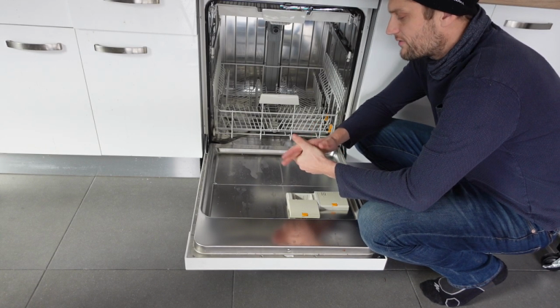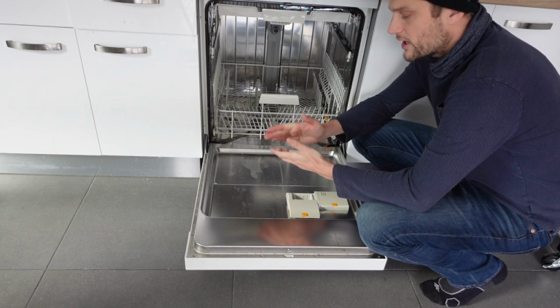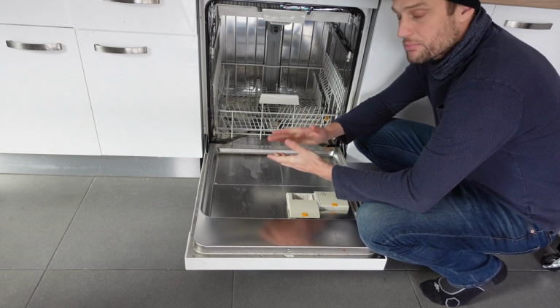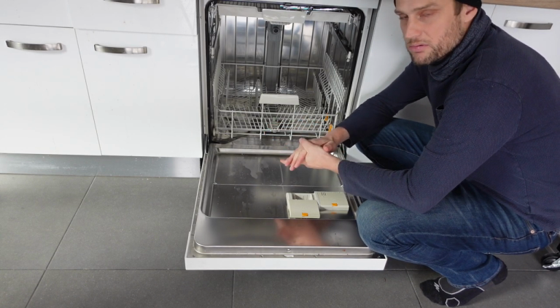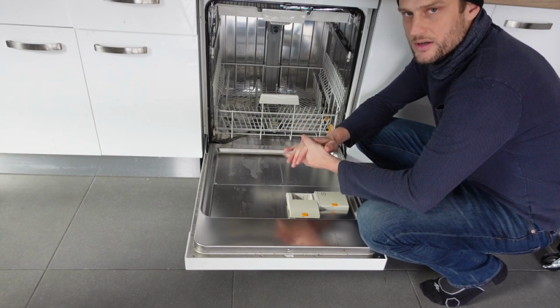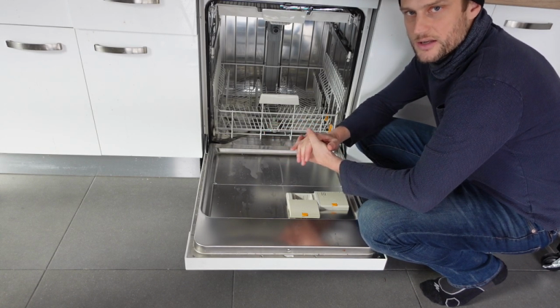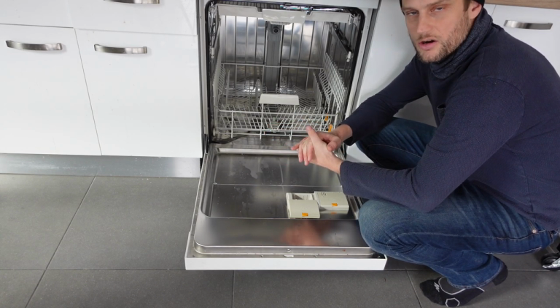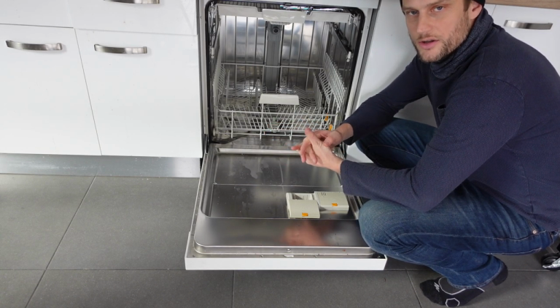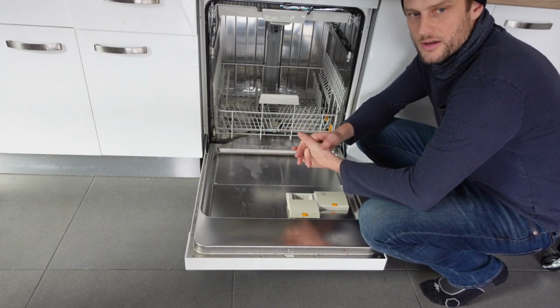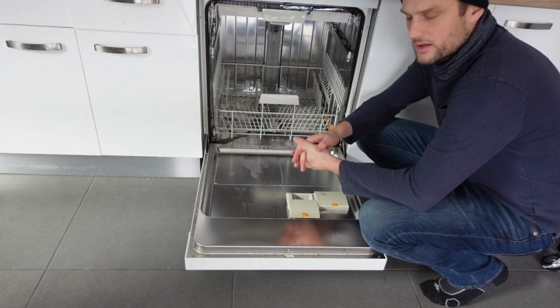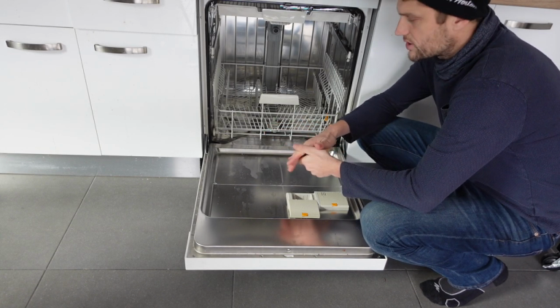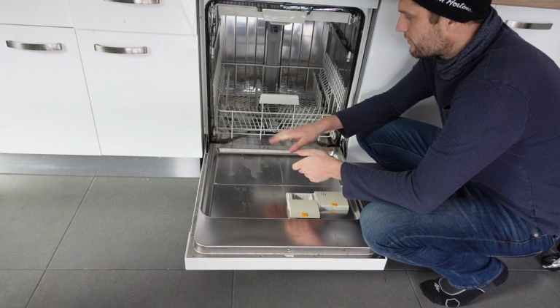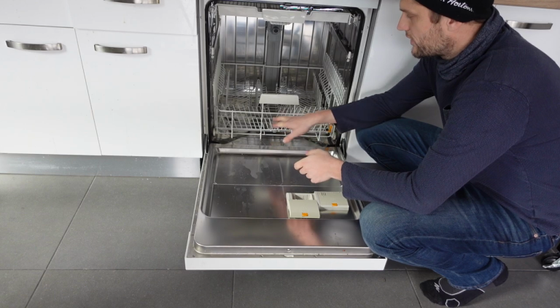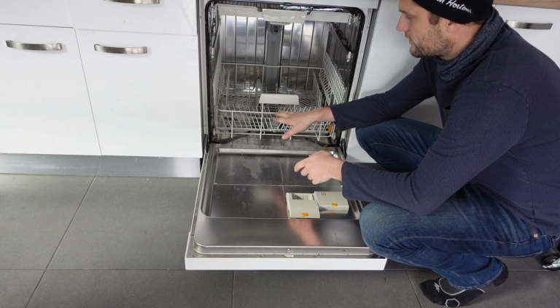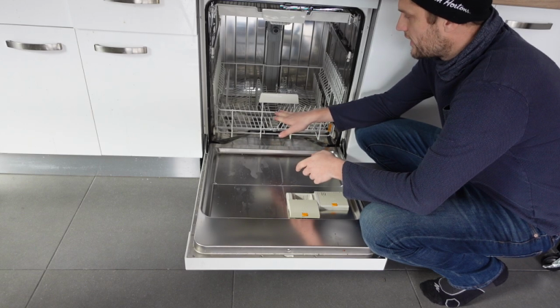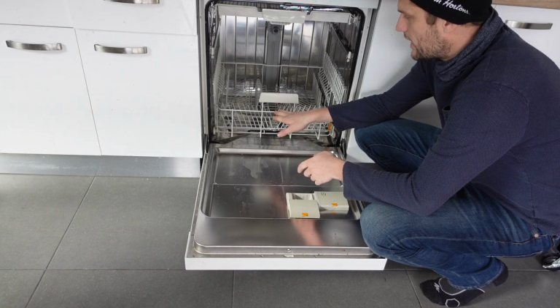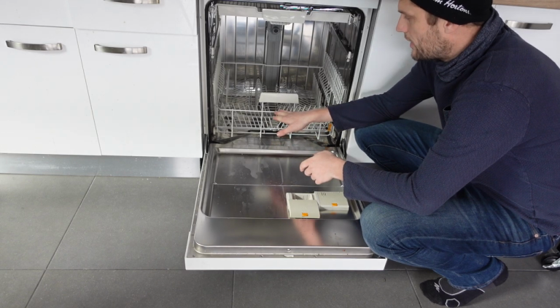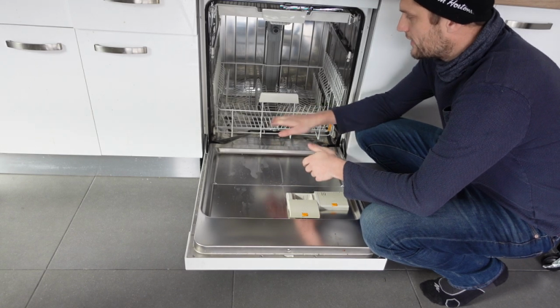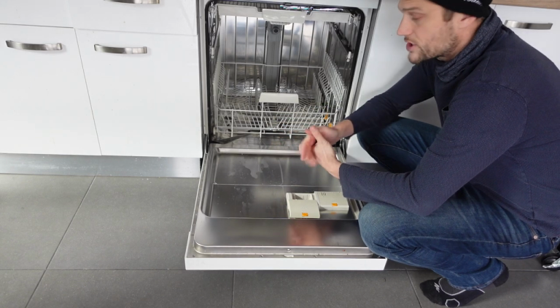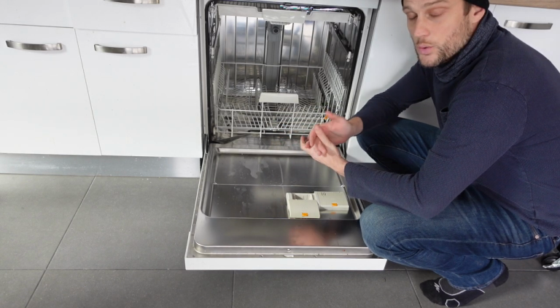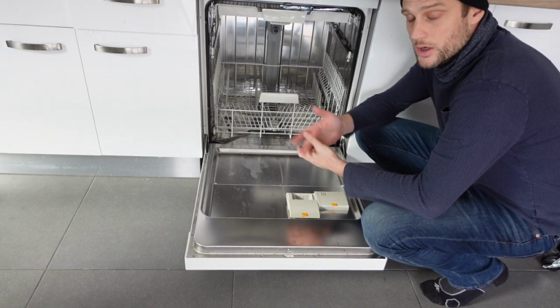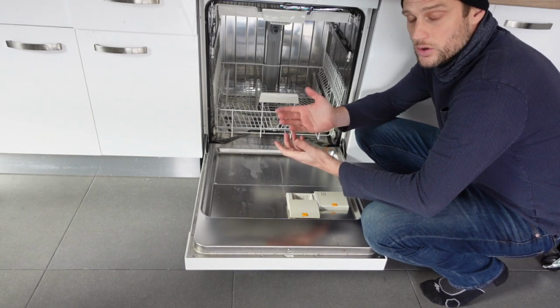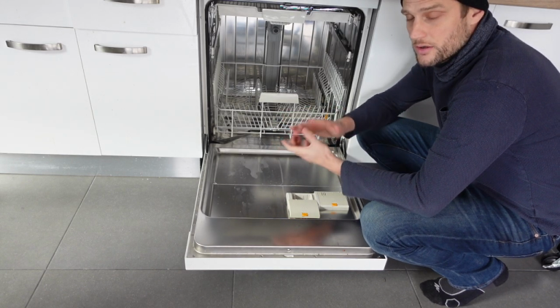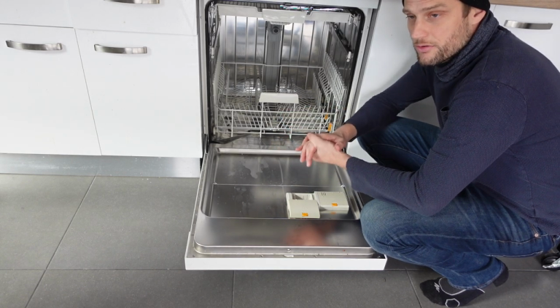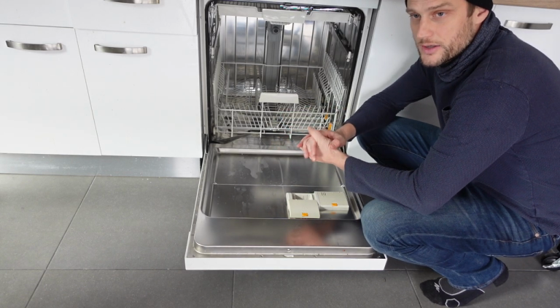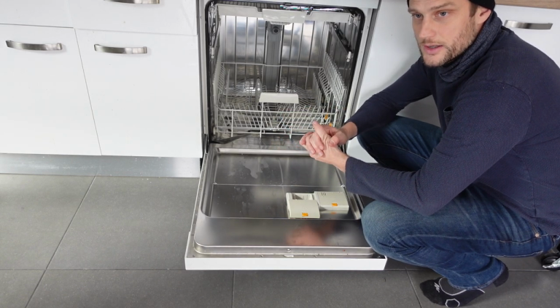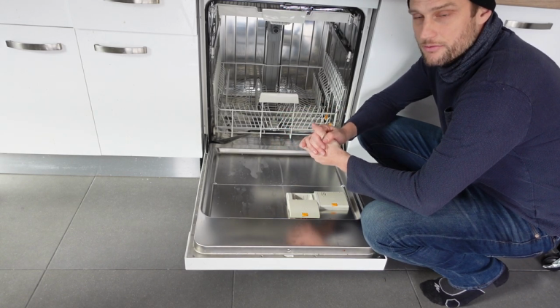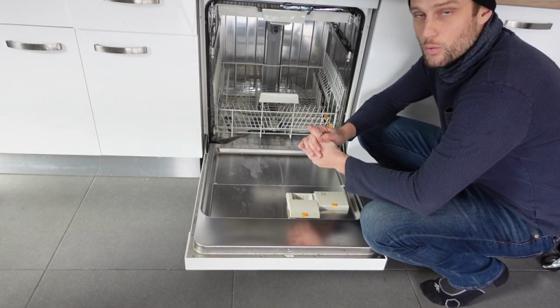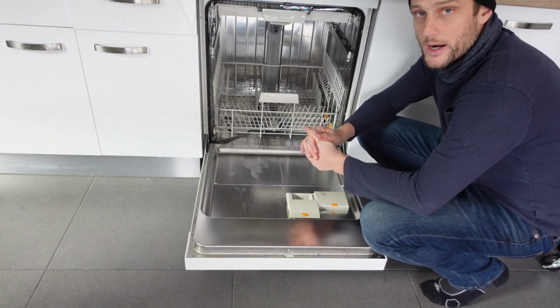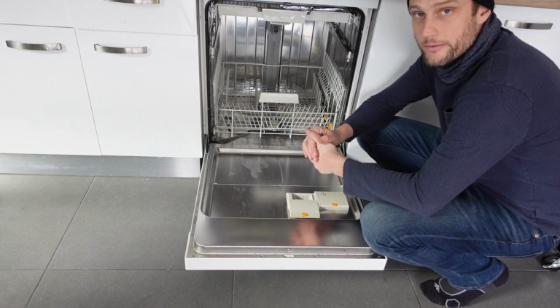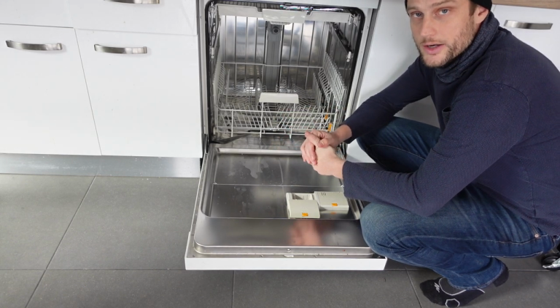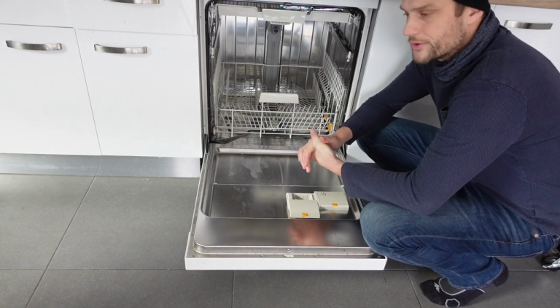If not, you're probably going to need to call a technician for this, unless you want to go looking for the wiring issue yourself.